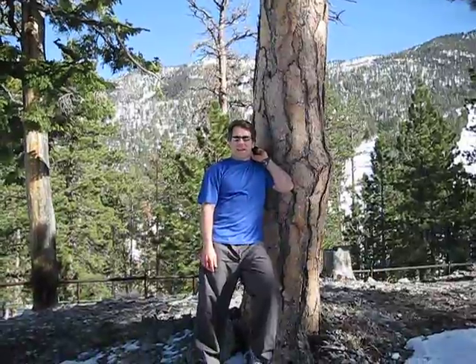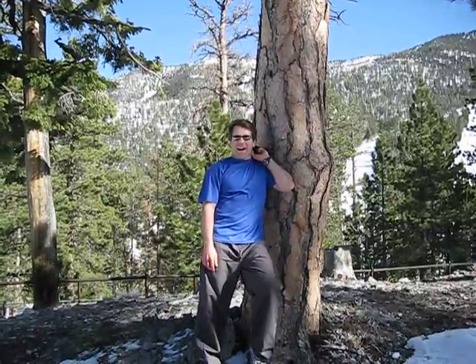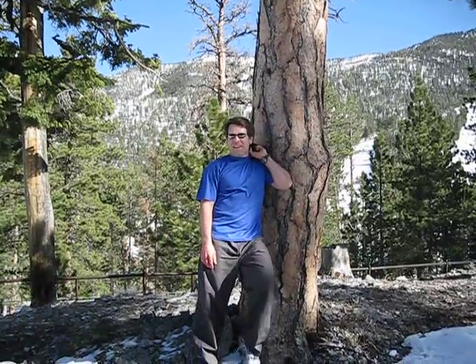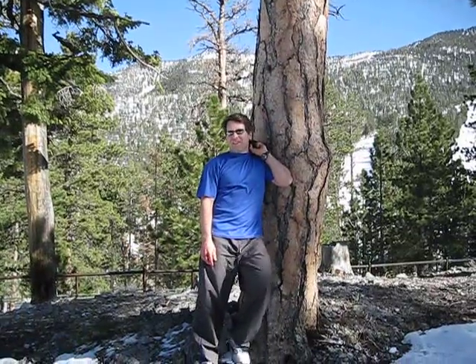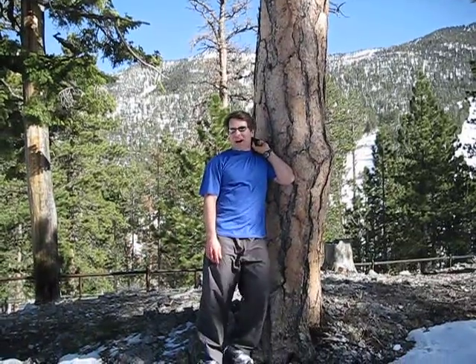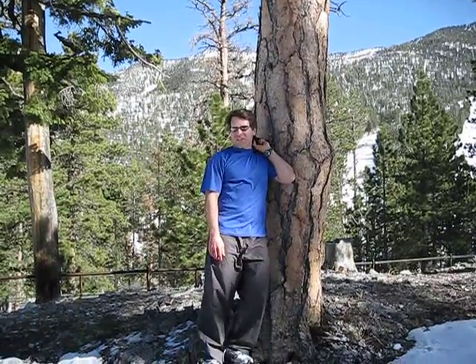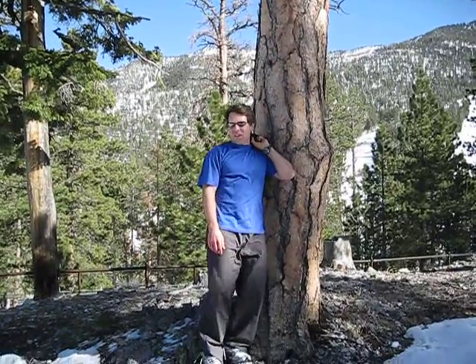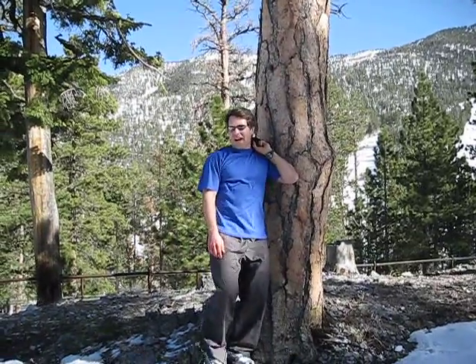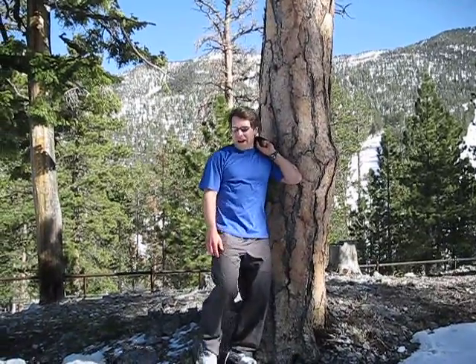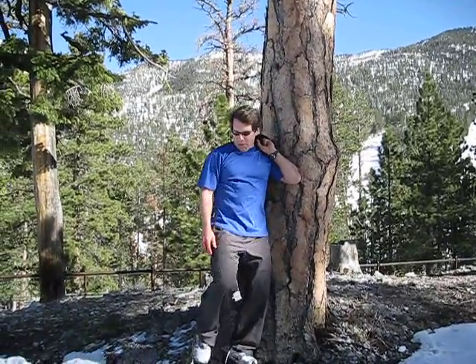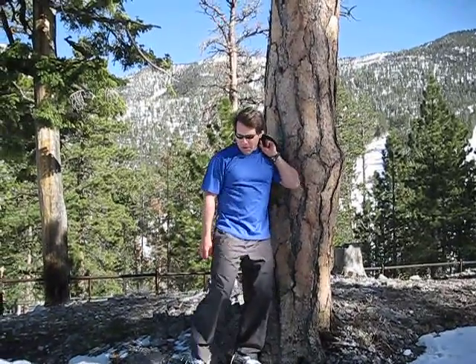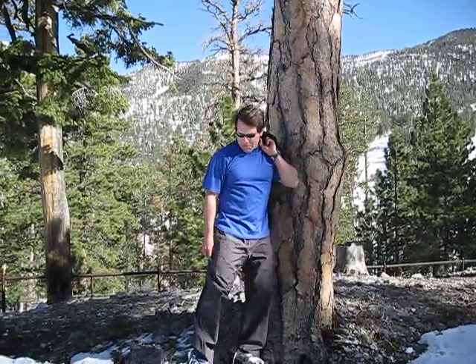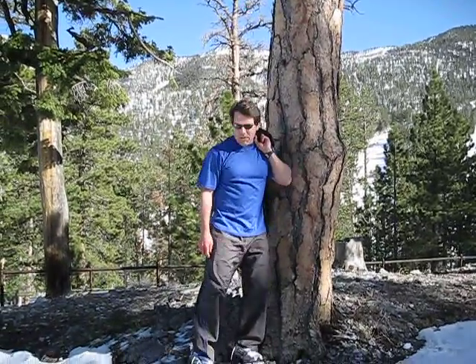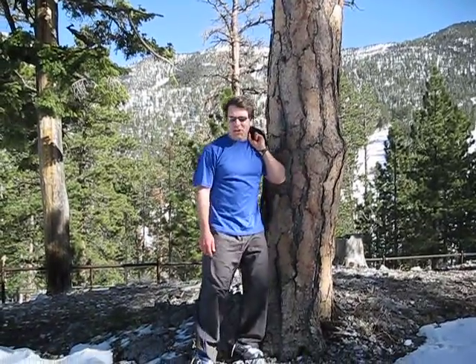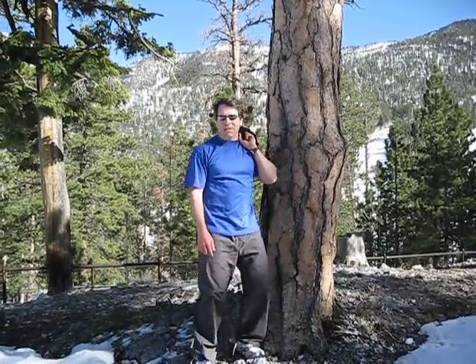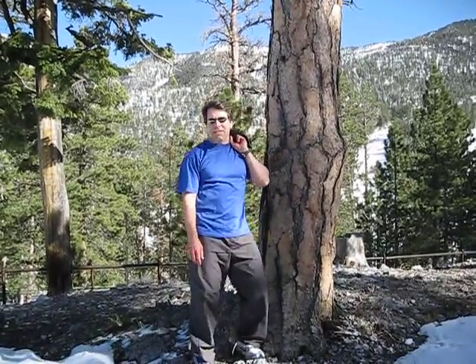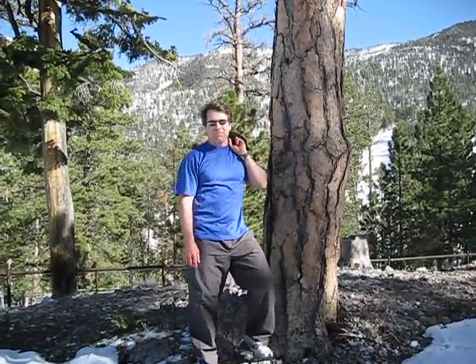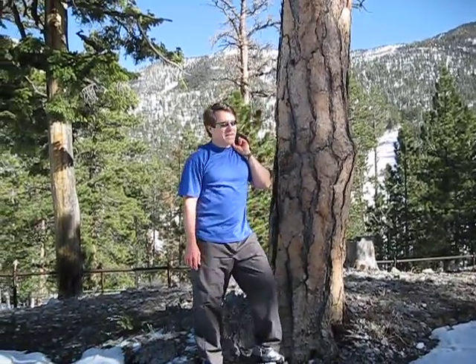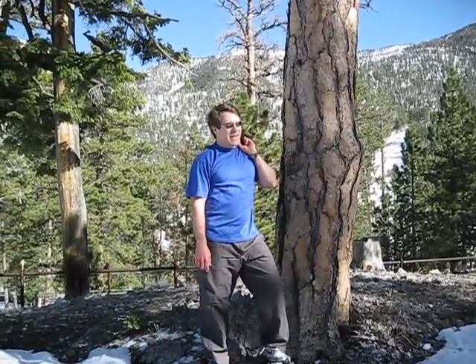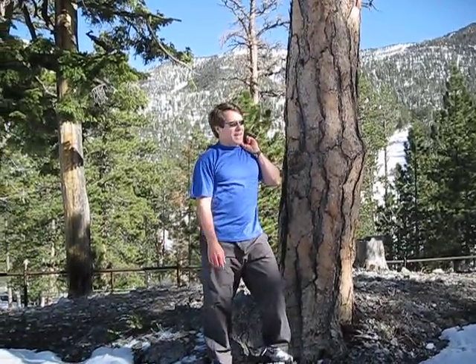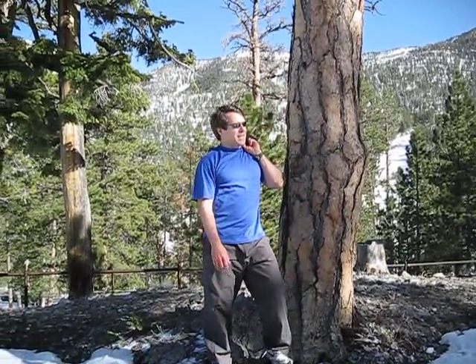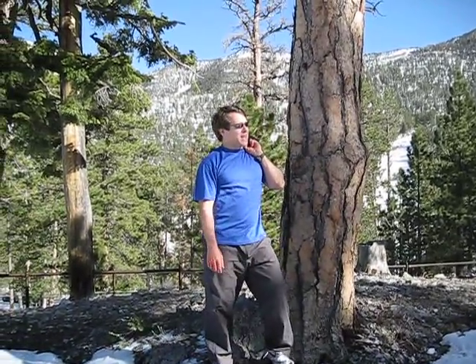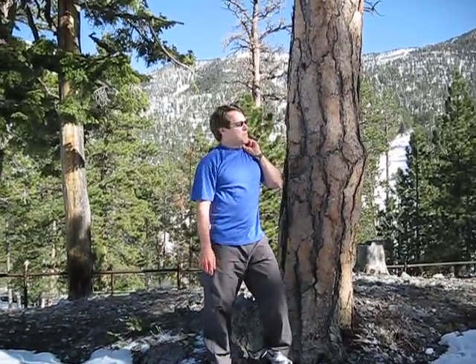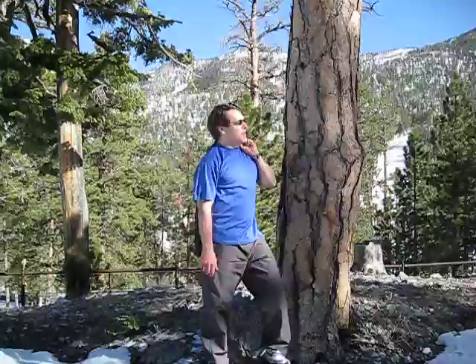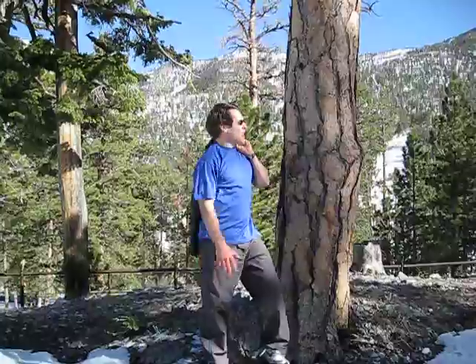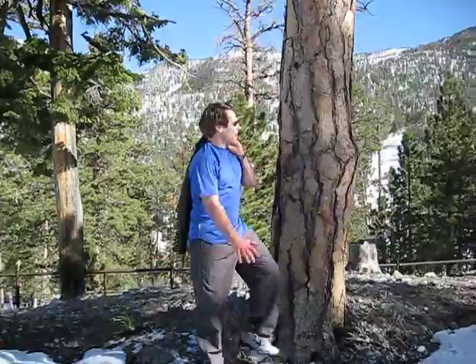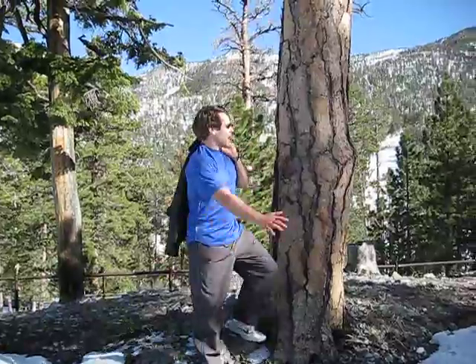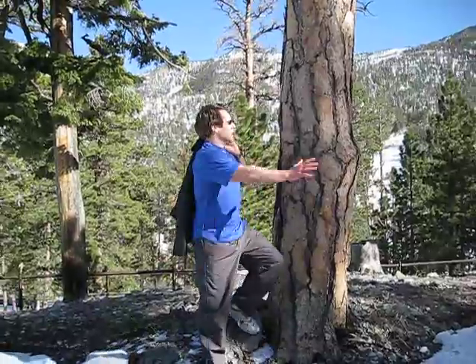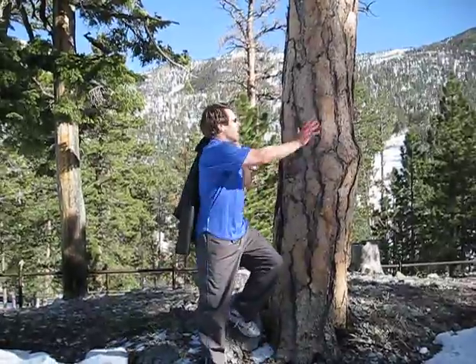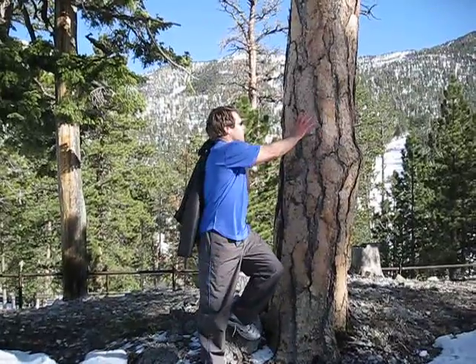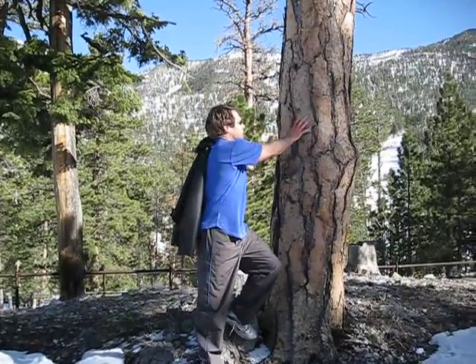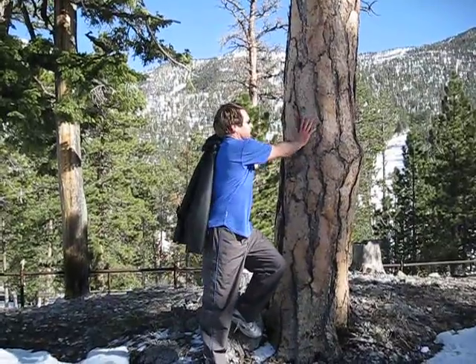Hi, this is Dr. Clyde. I'm up here at Mount Charleston, and it got me to thinking about fiber.